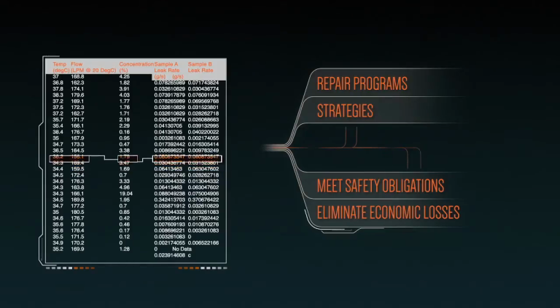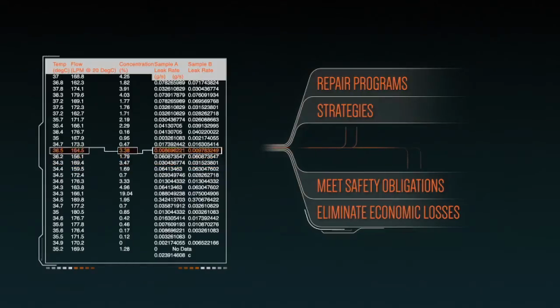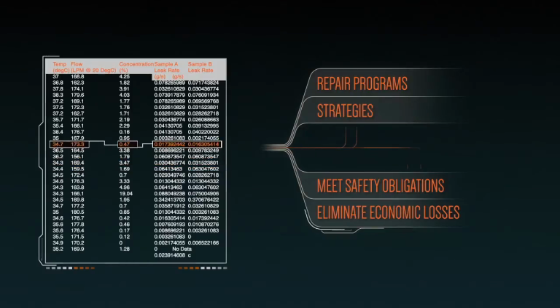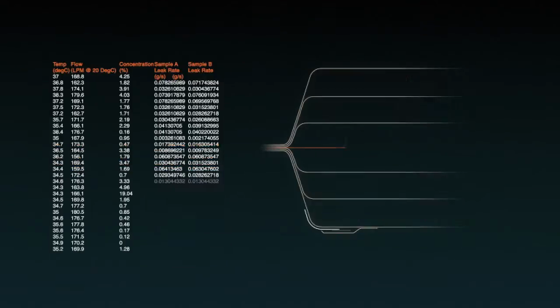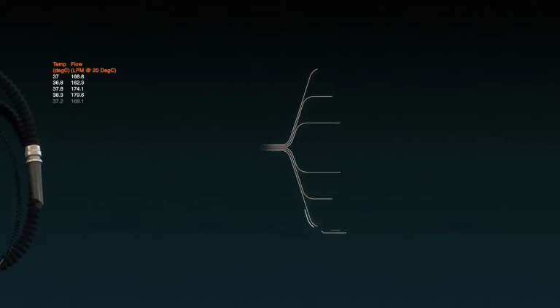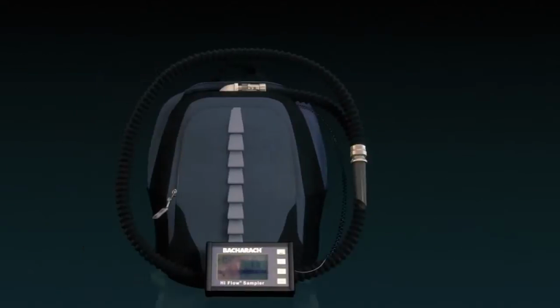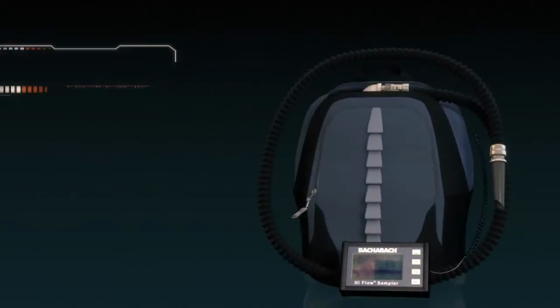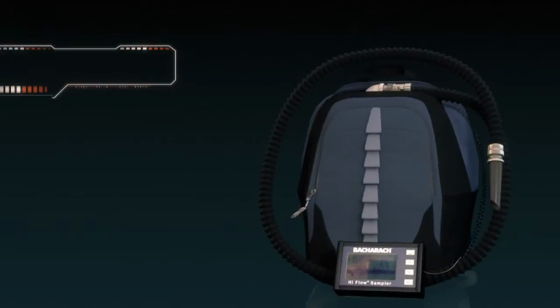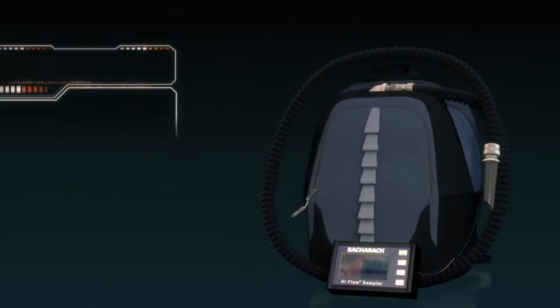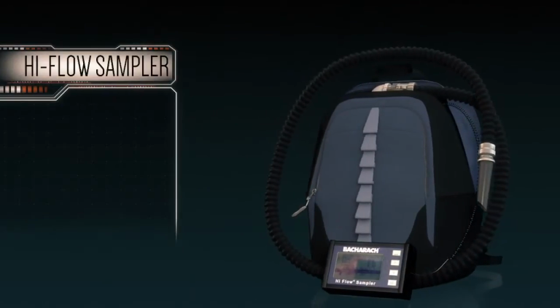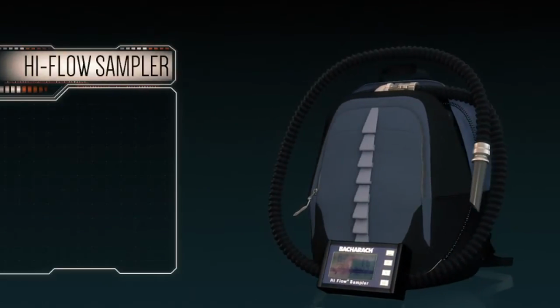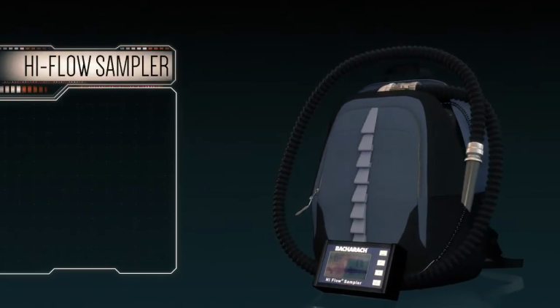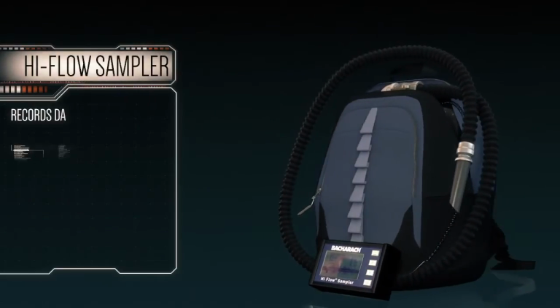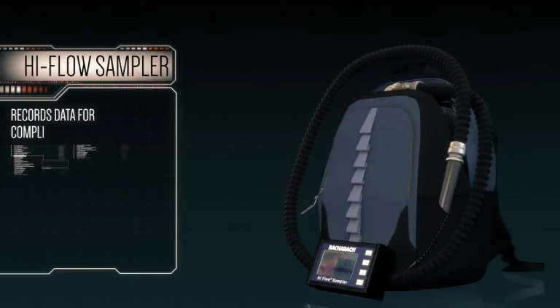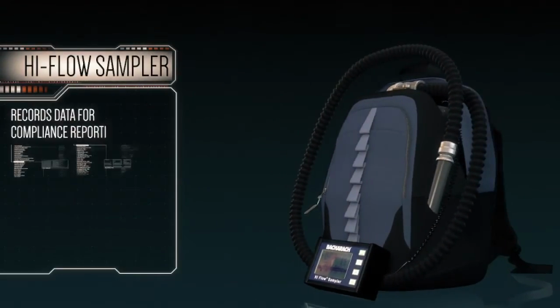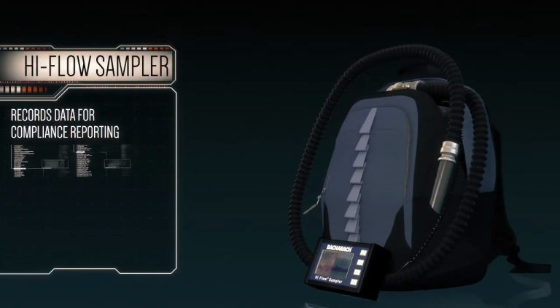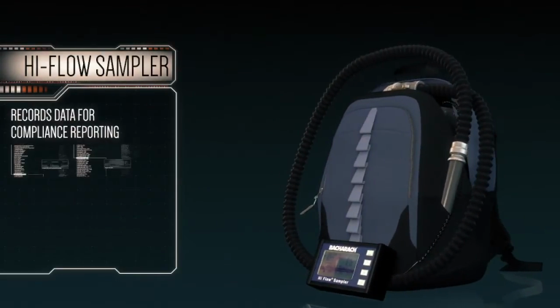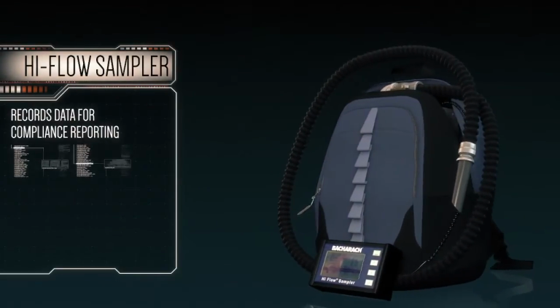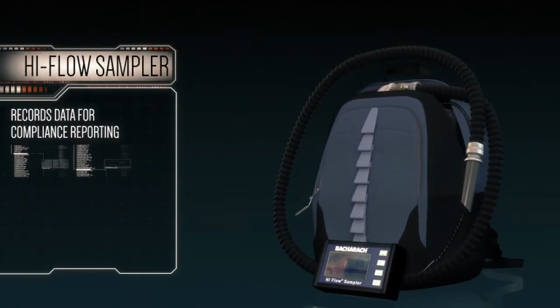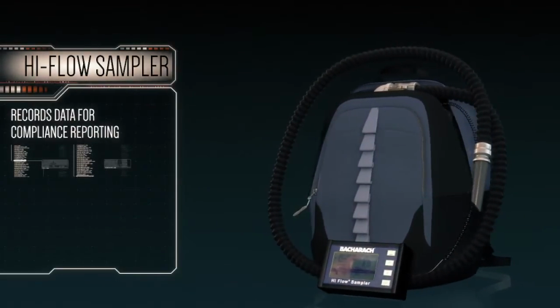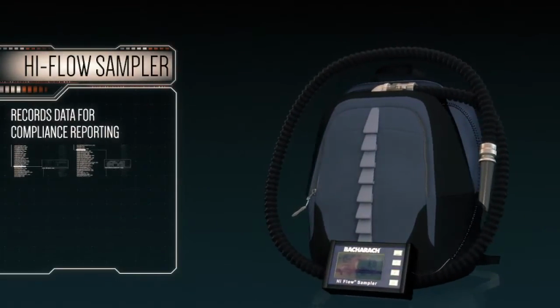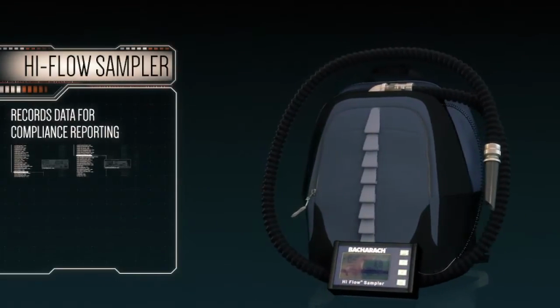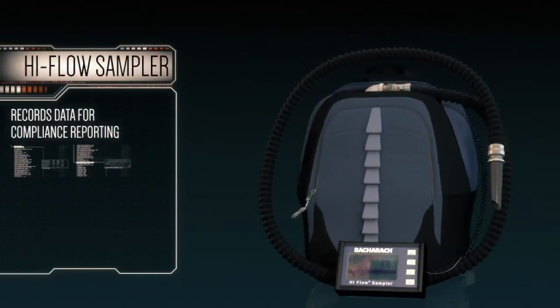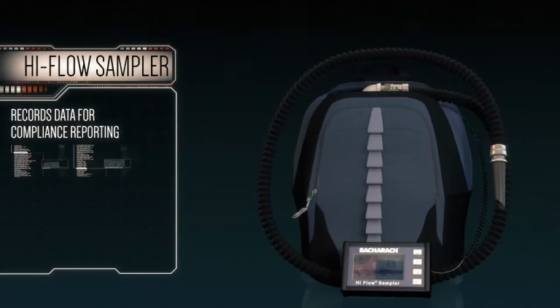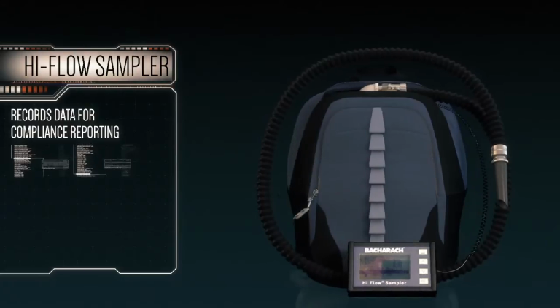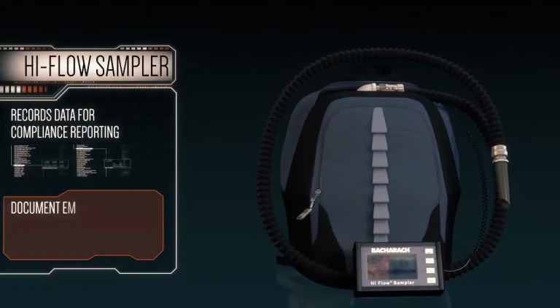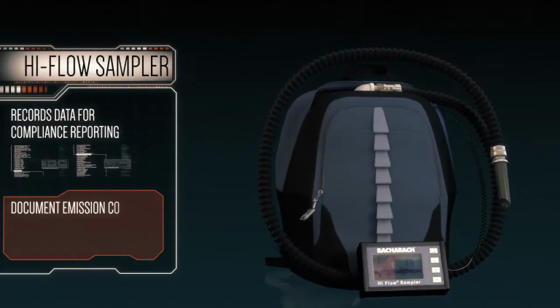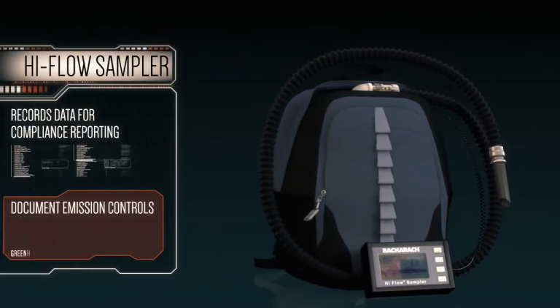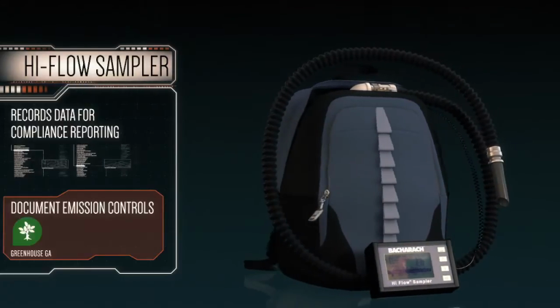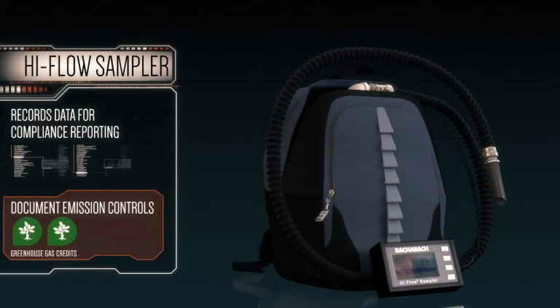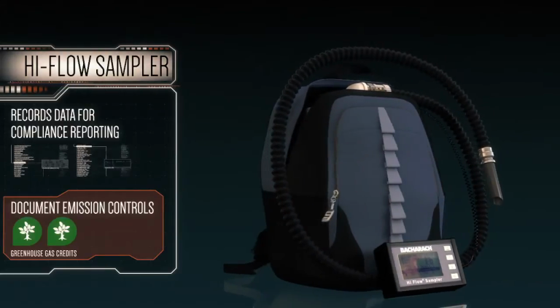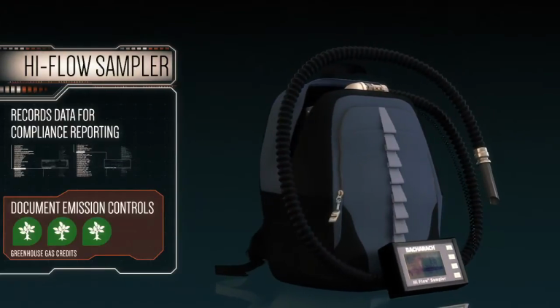The Hi-Flow Sampler records data for compliance reporting and allows you to document emission controls for greenhouse gas credits.